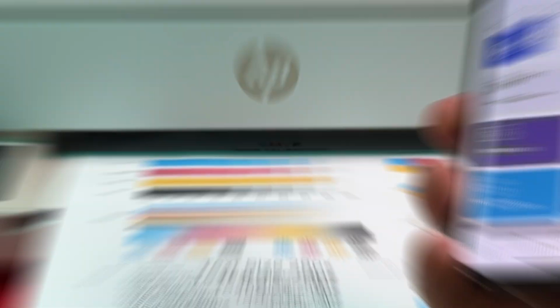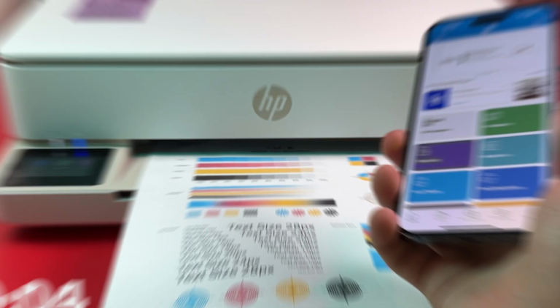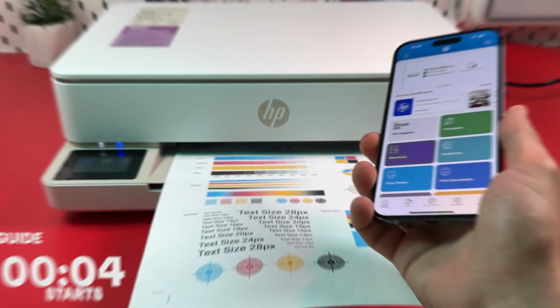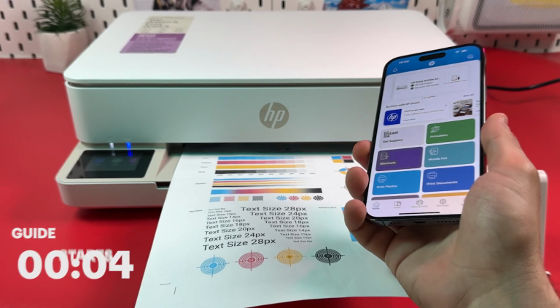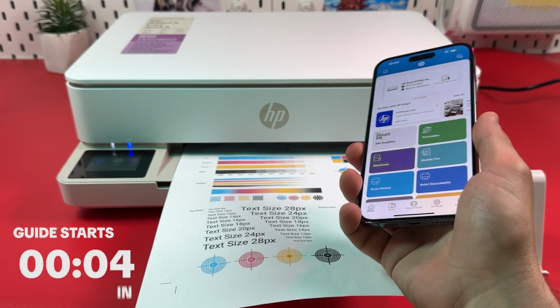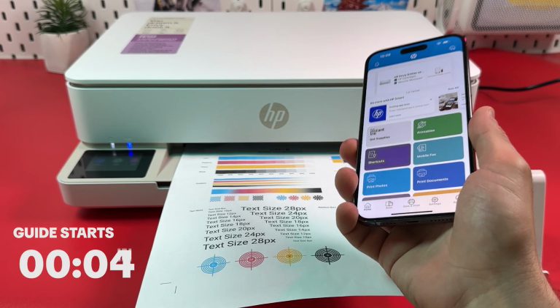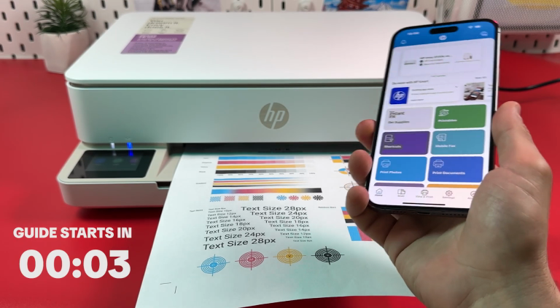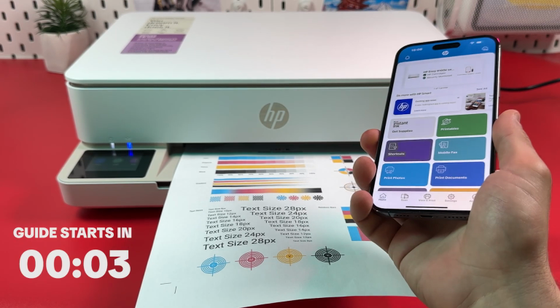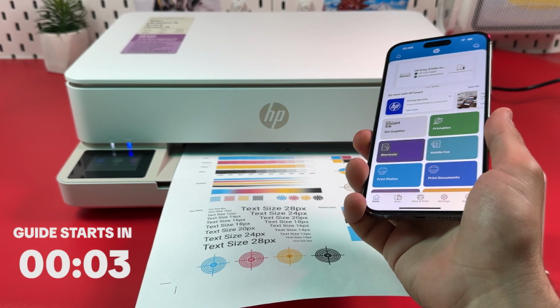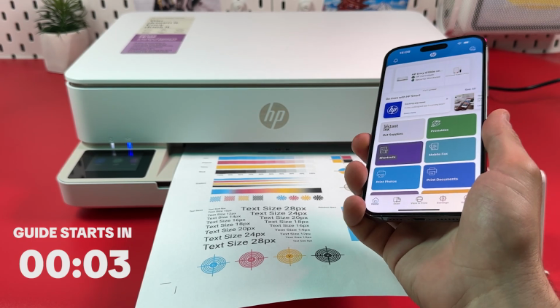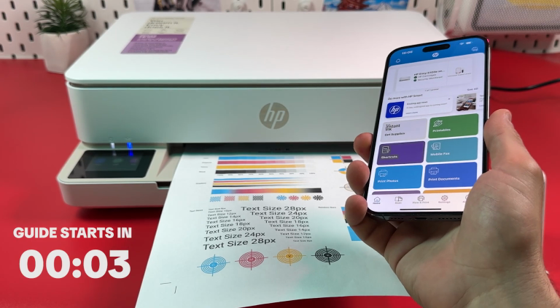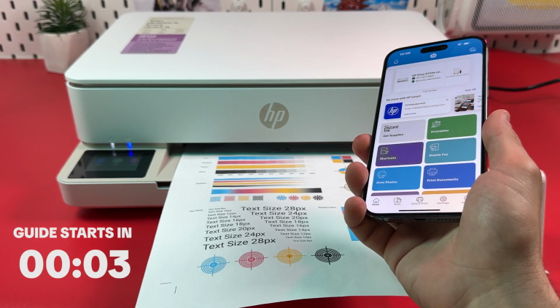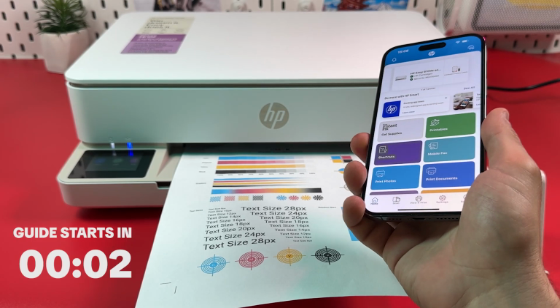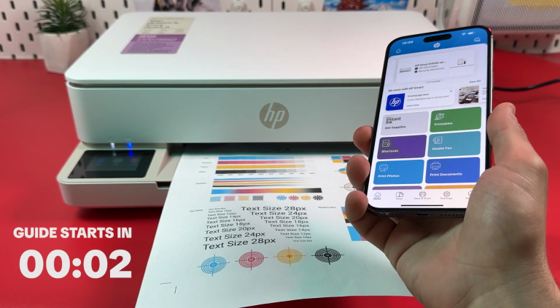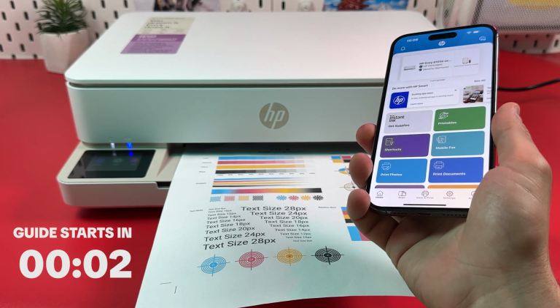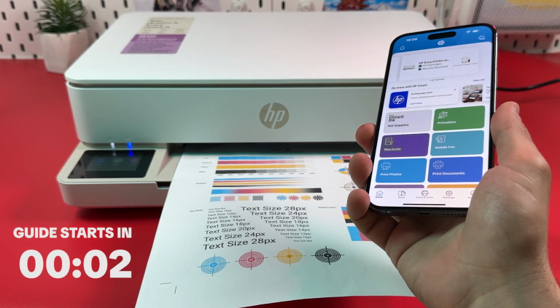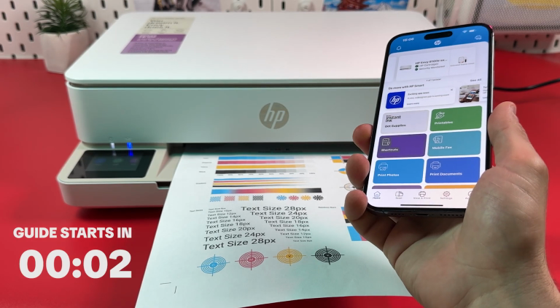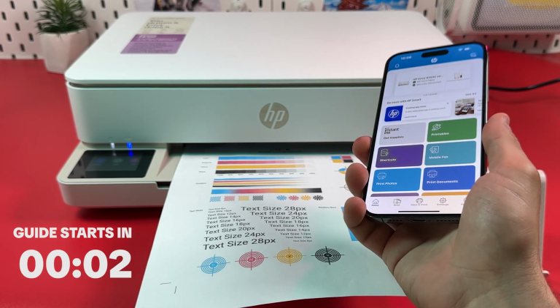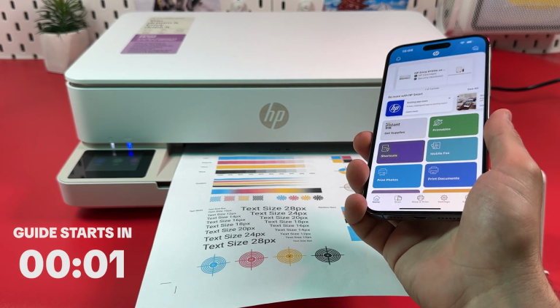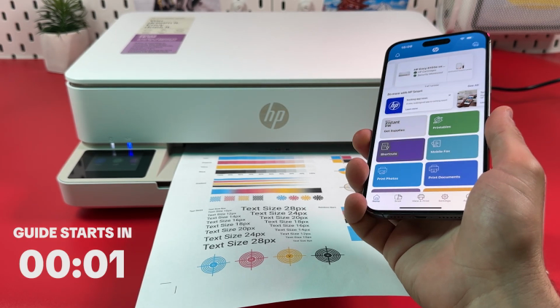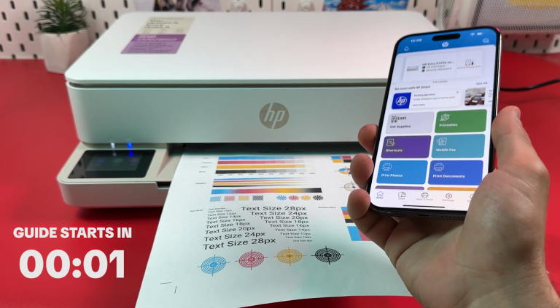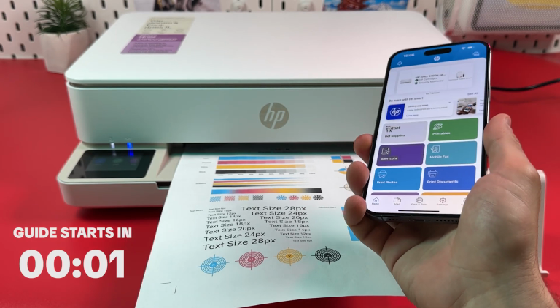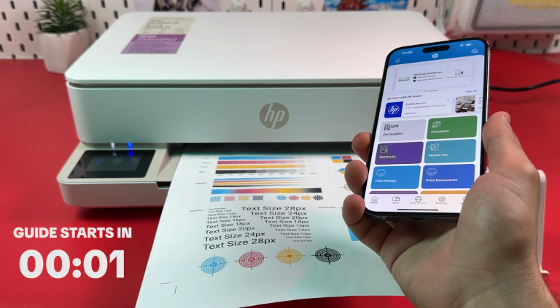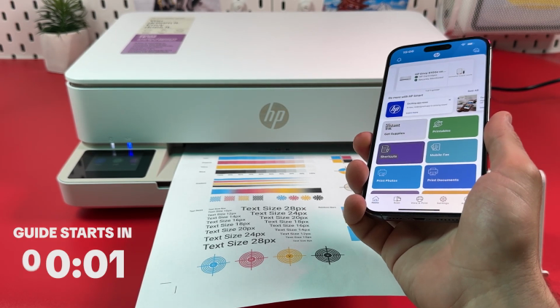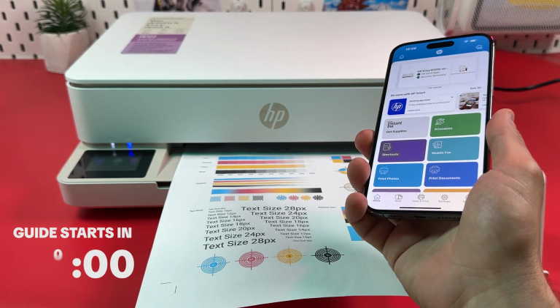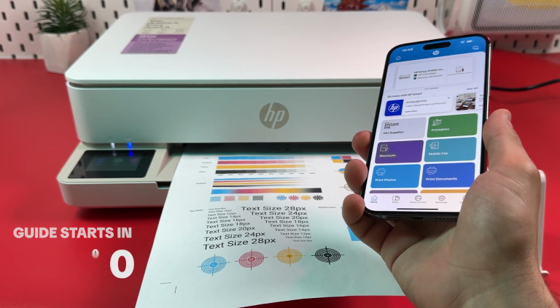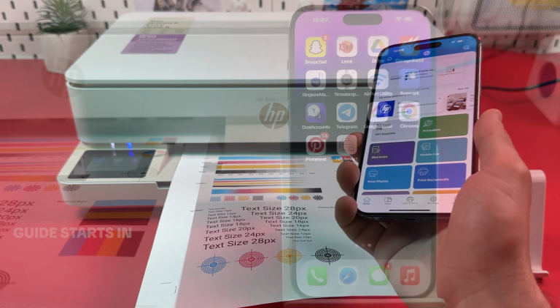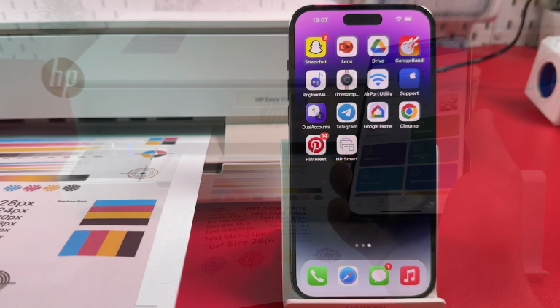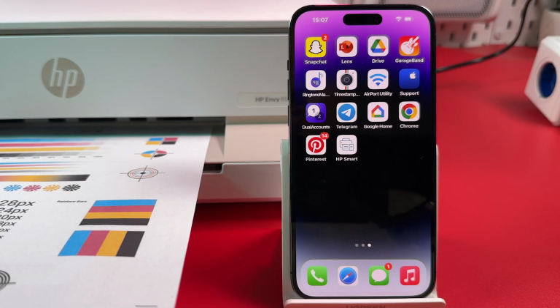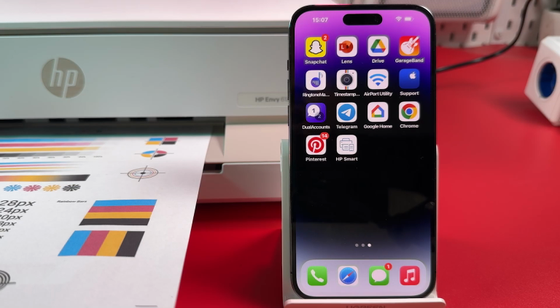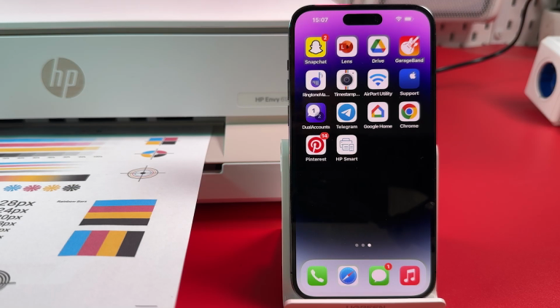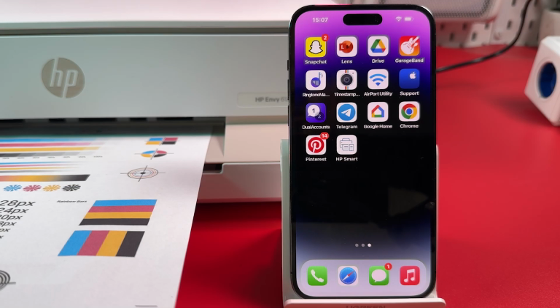How to fix if HP Cartridge Printer is printing lines and stripes. Solution 1.